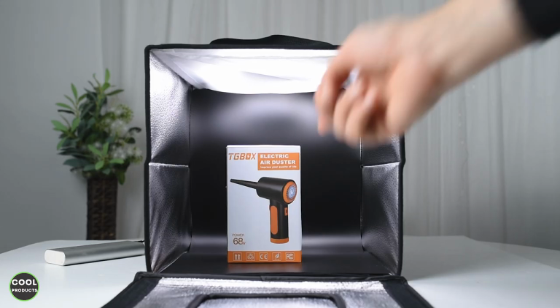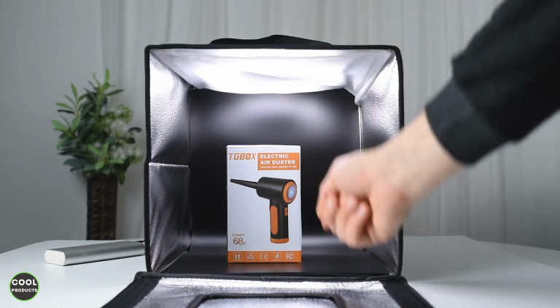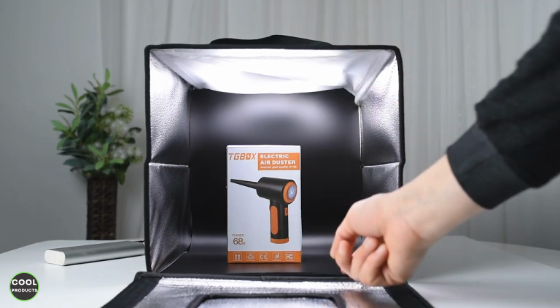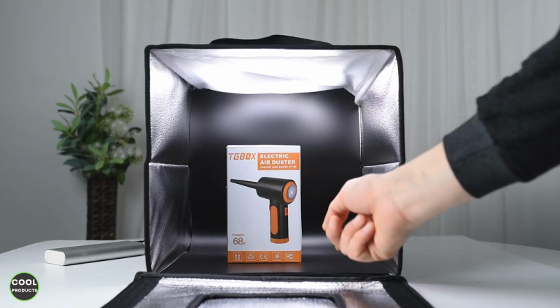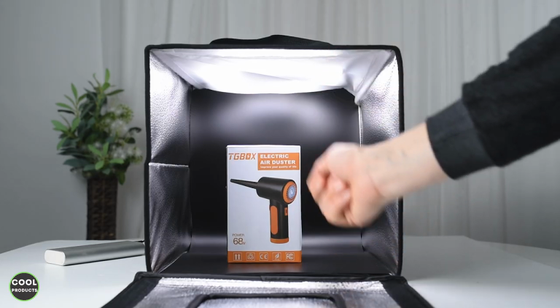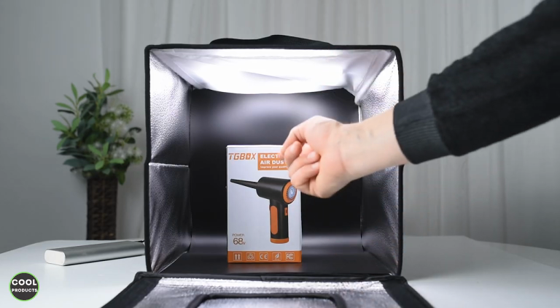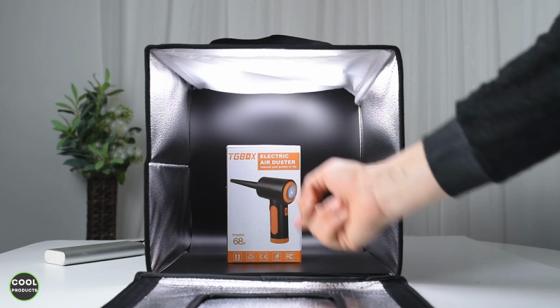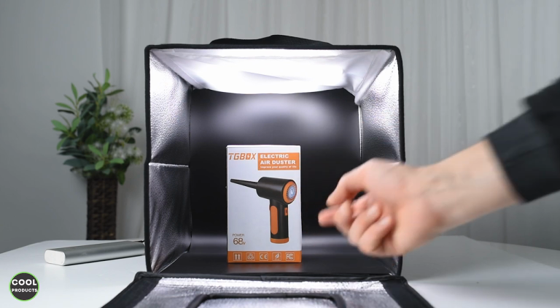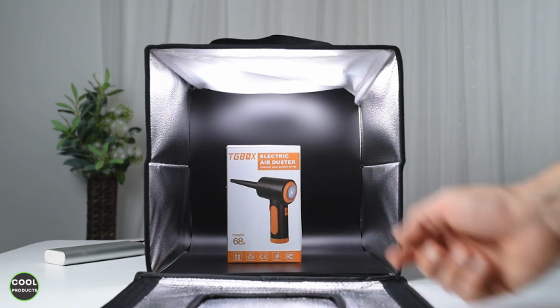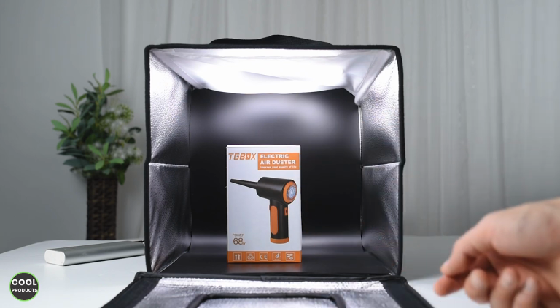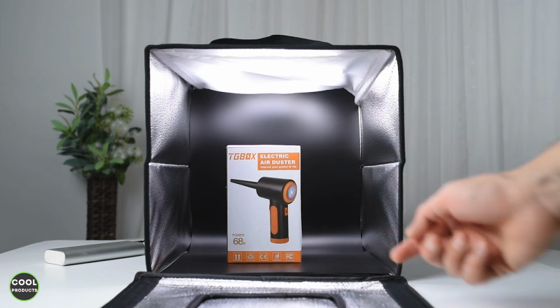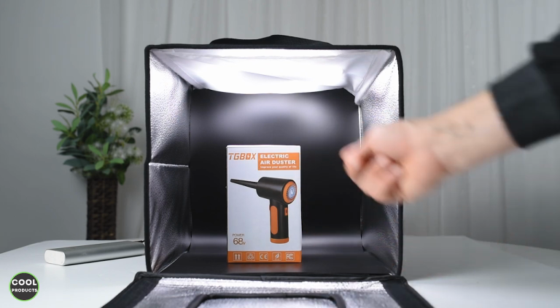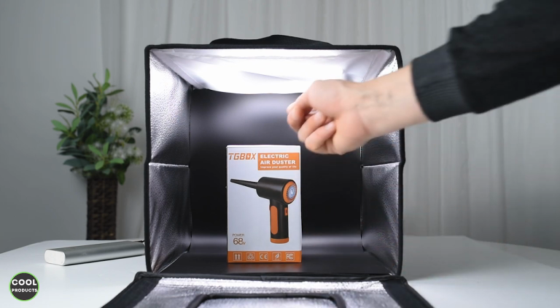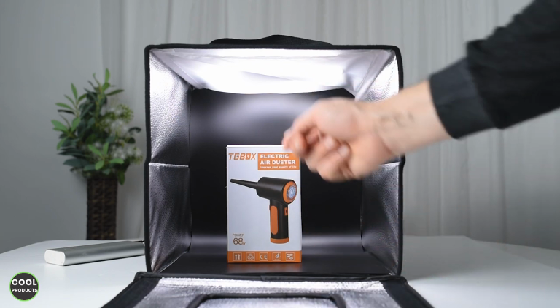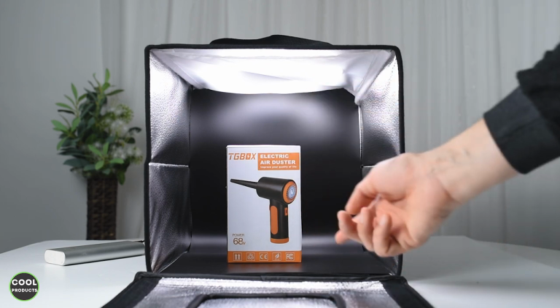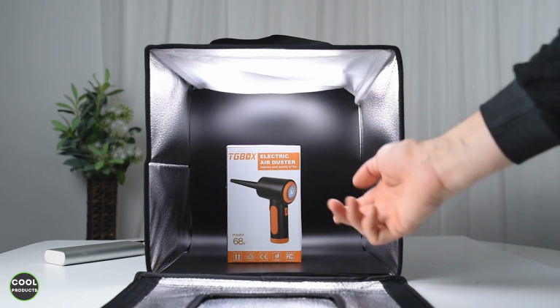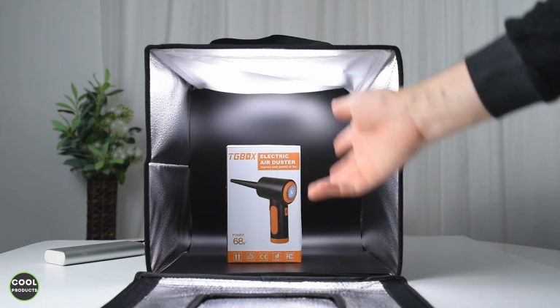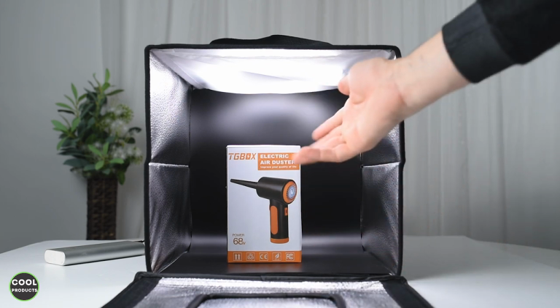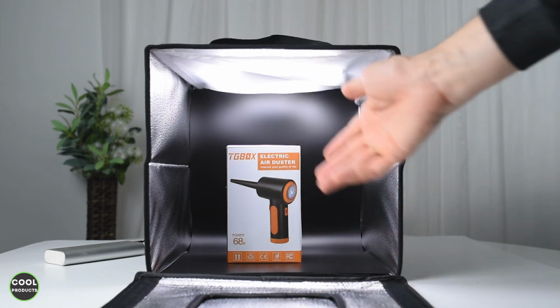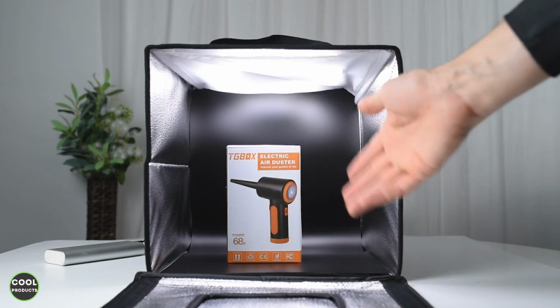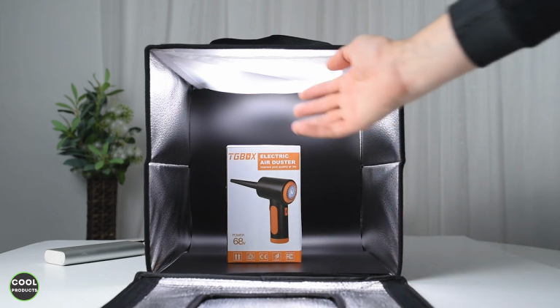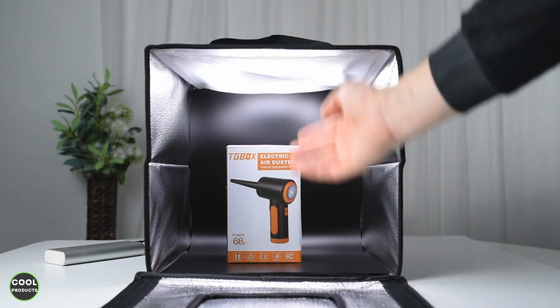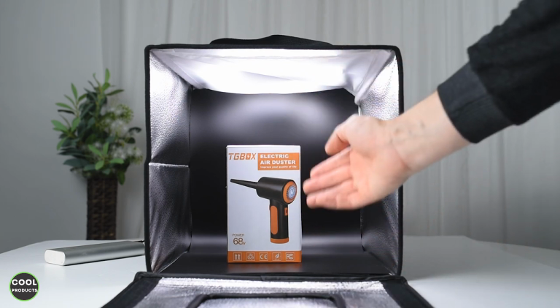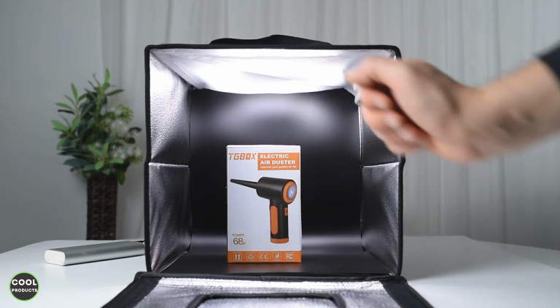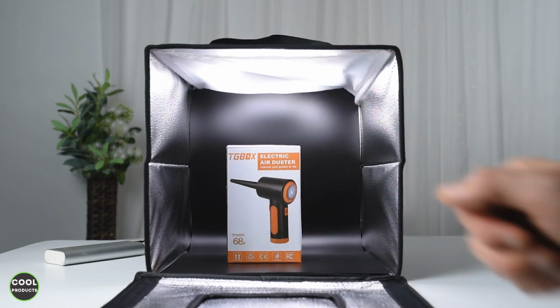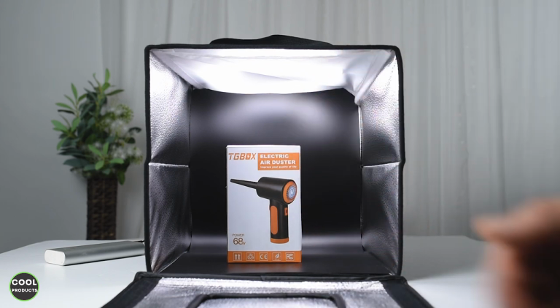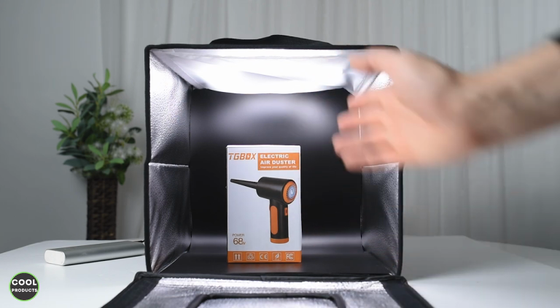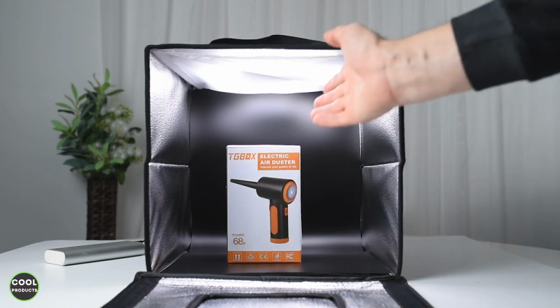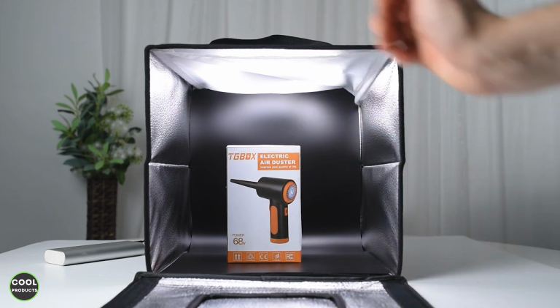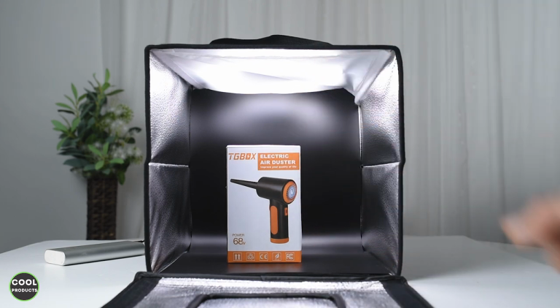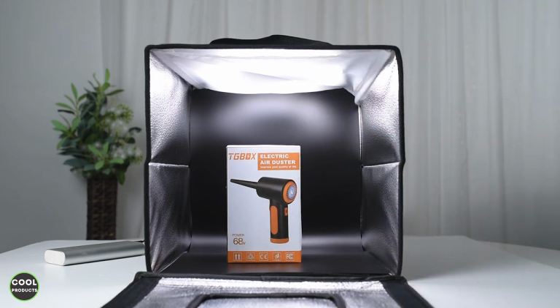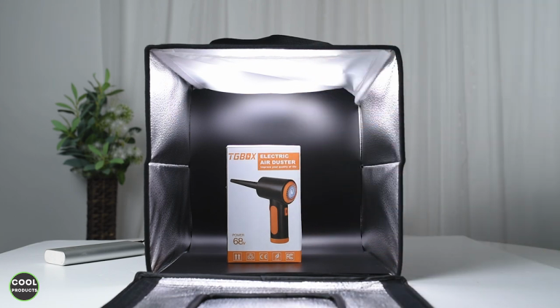Here is a picture example. Now with a different backdrop and the same product — I just wanted to show you the options you have. Here is another picture example.